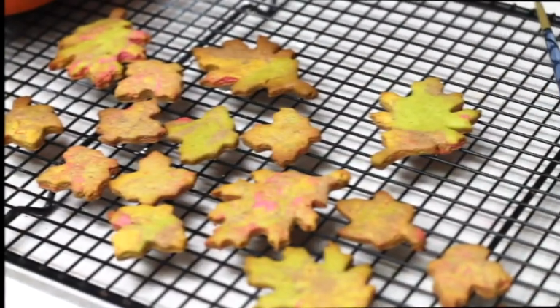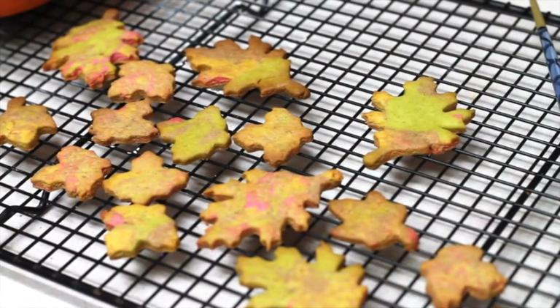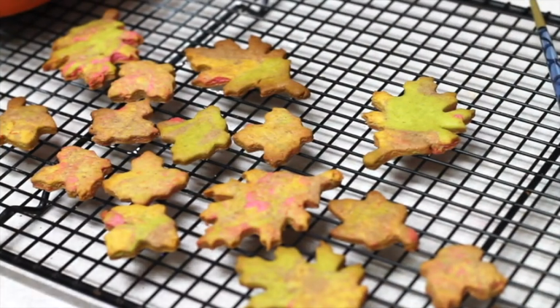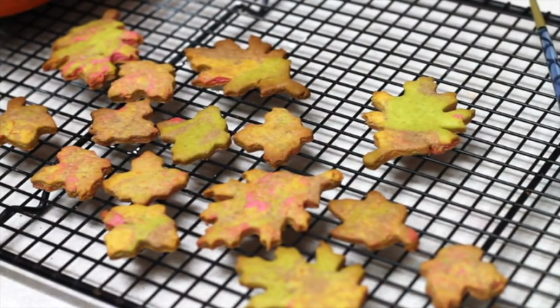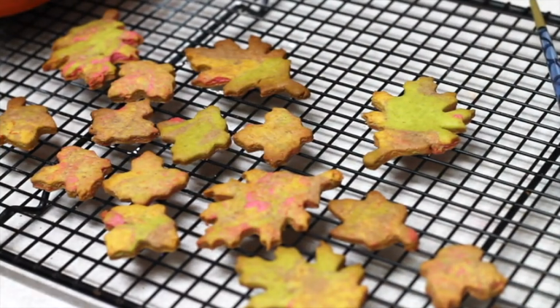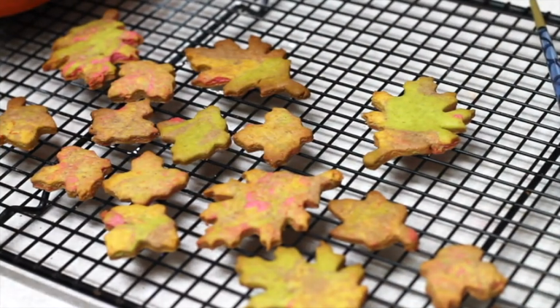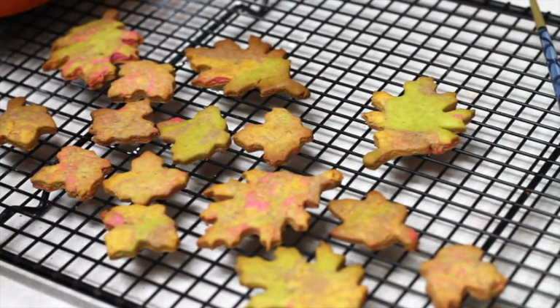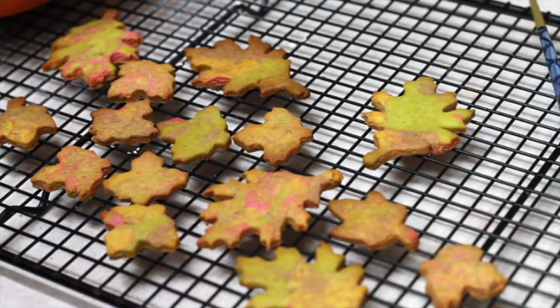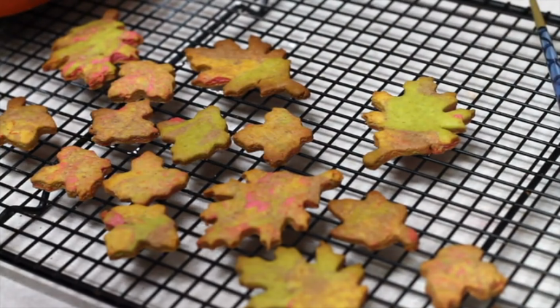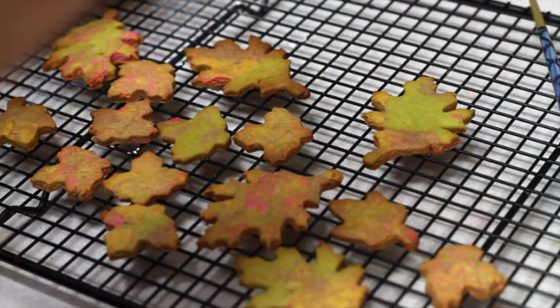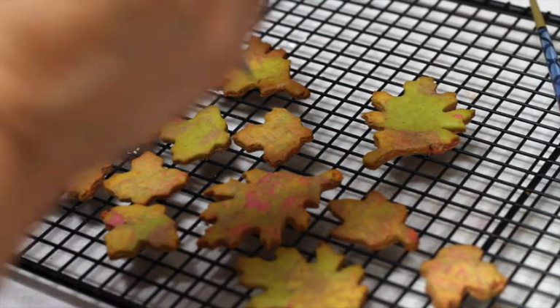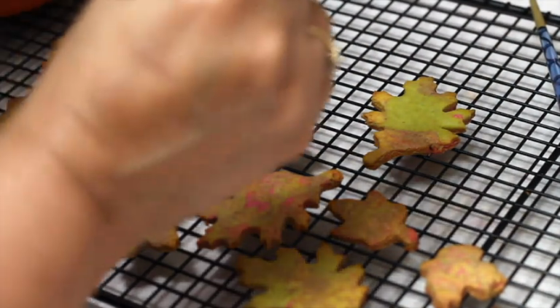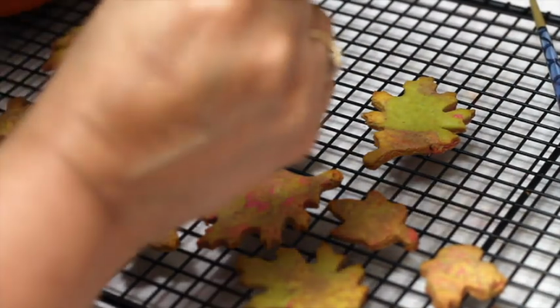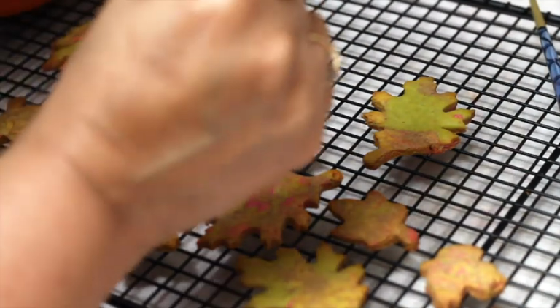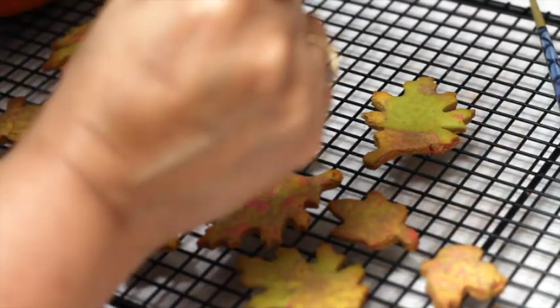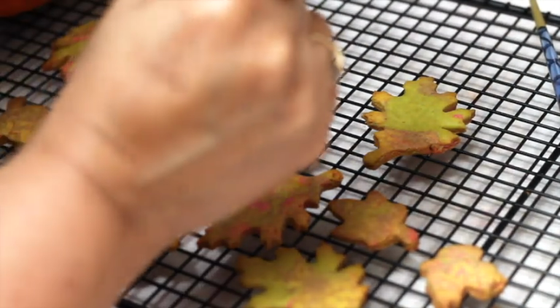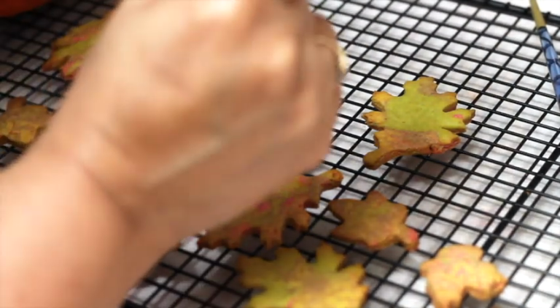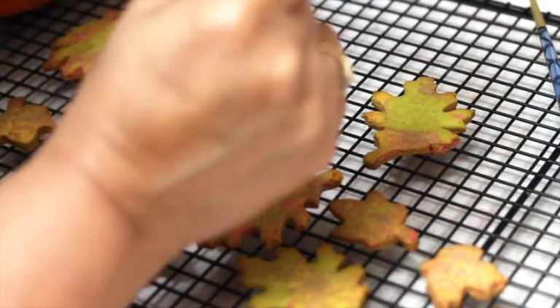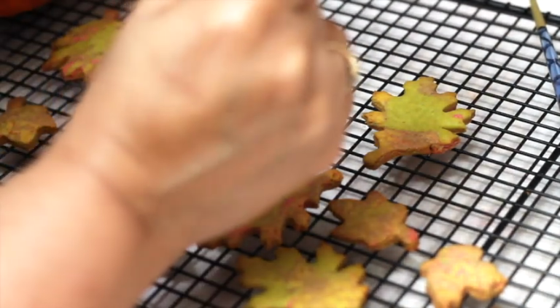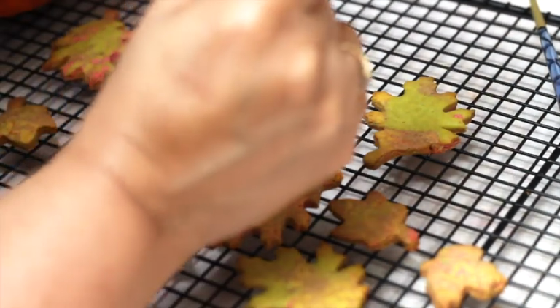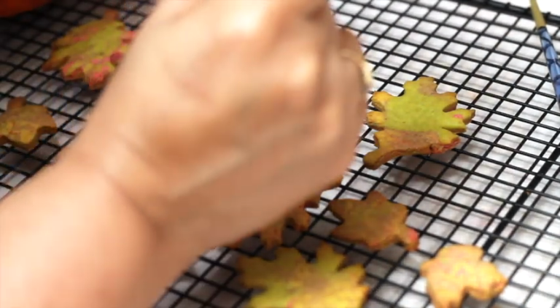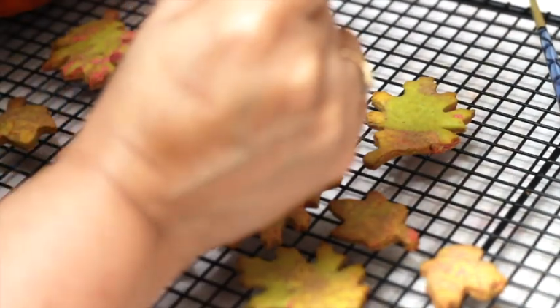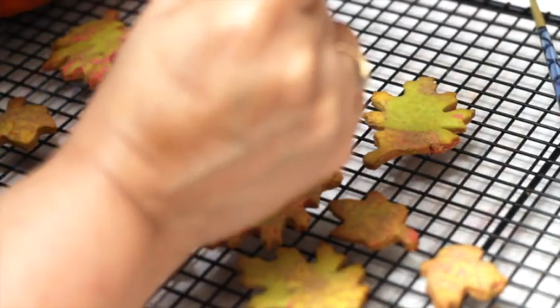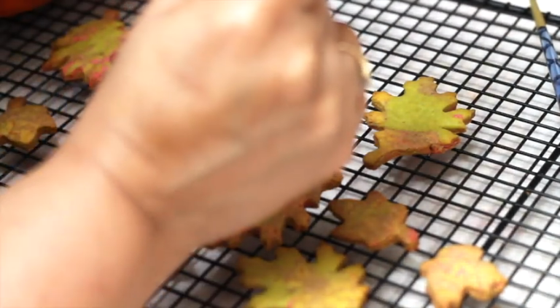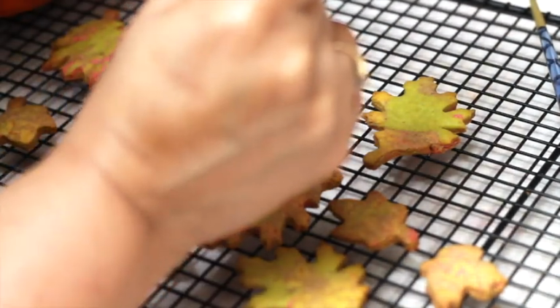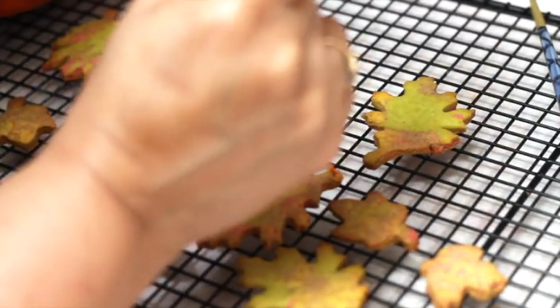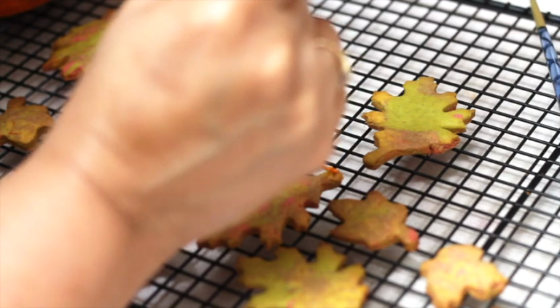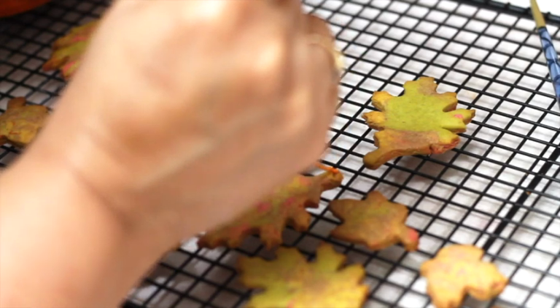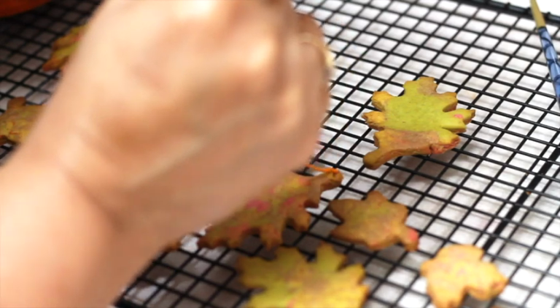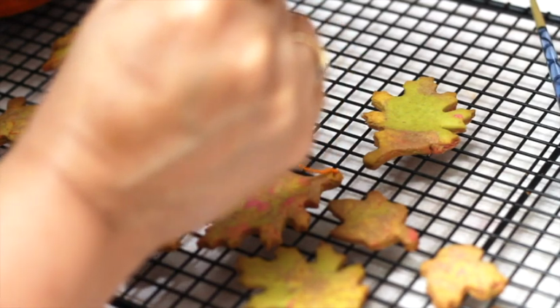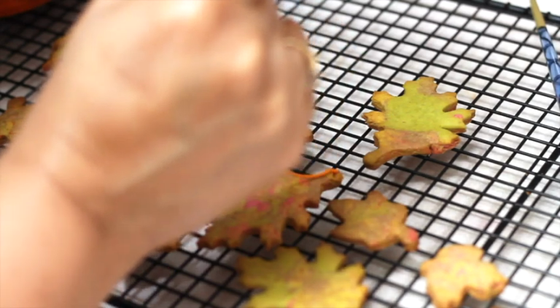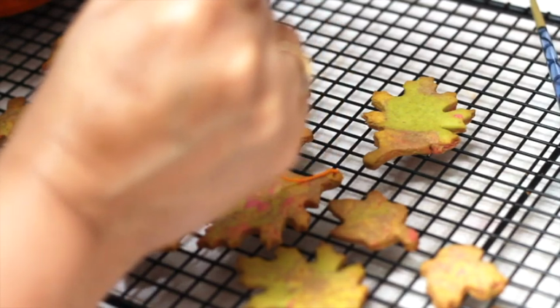While they're still warm, I'm going to make some lines on them.